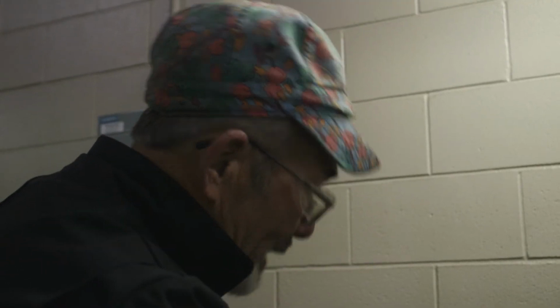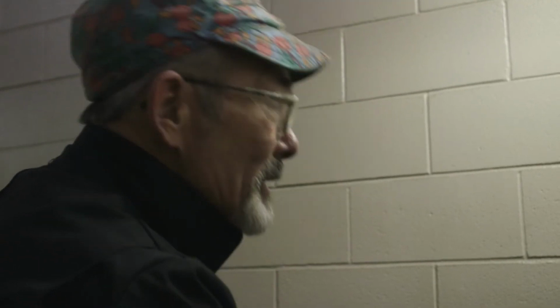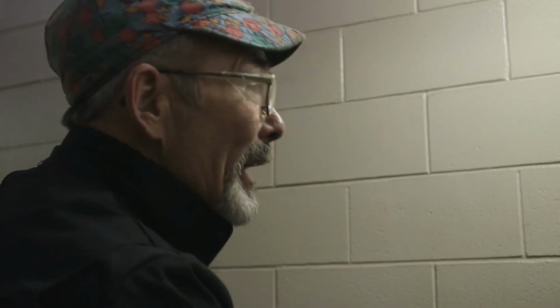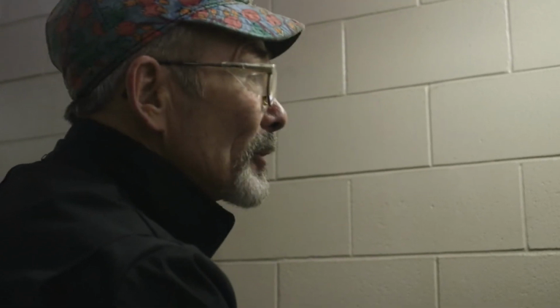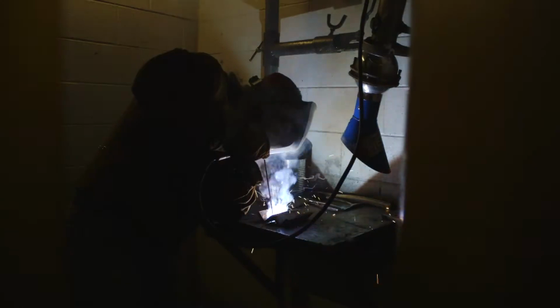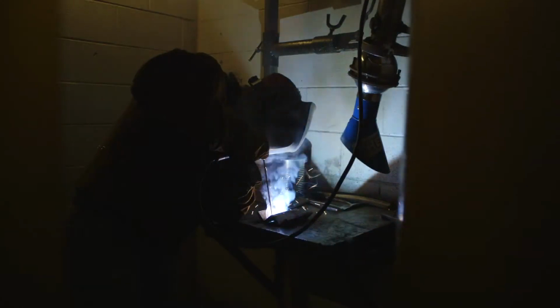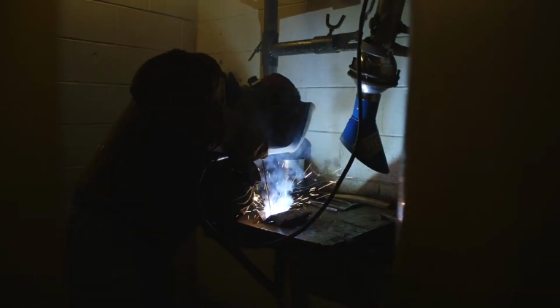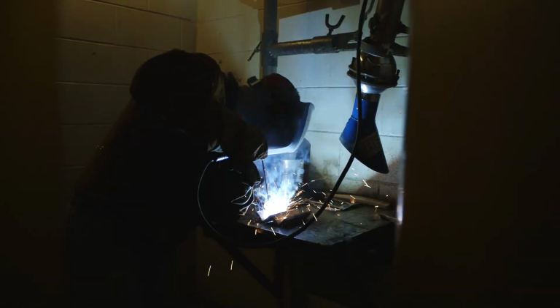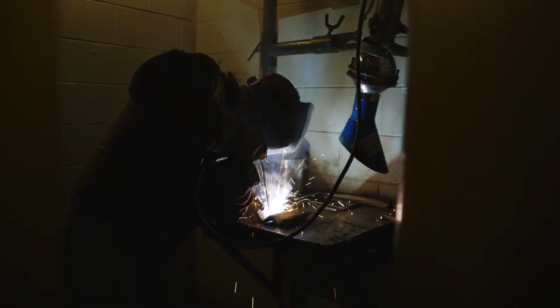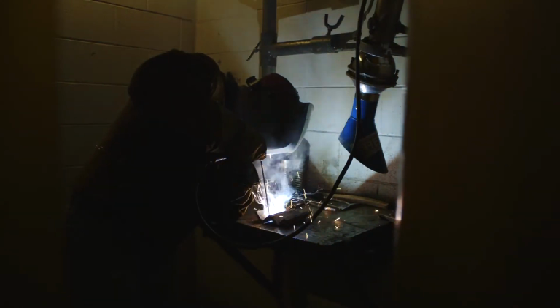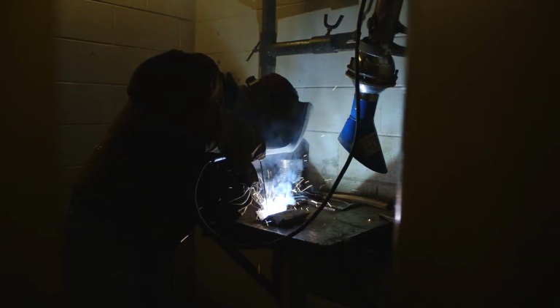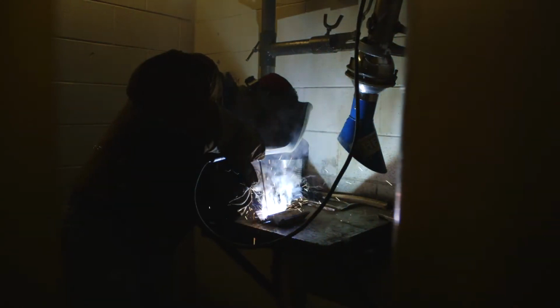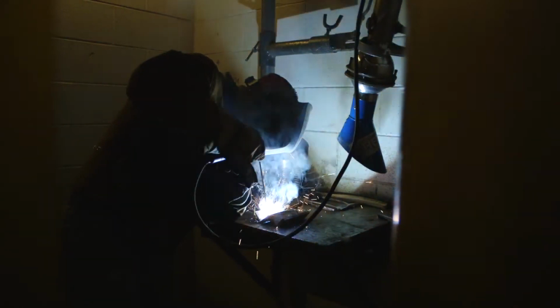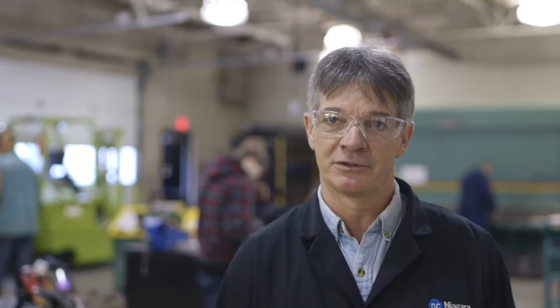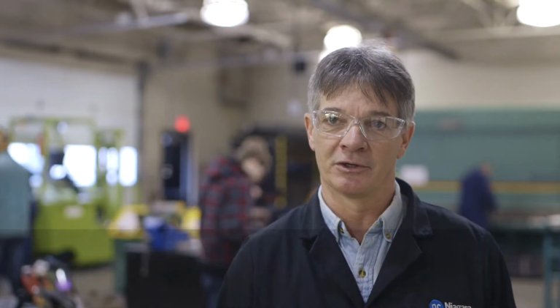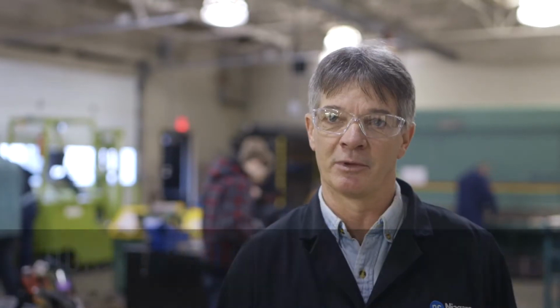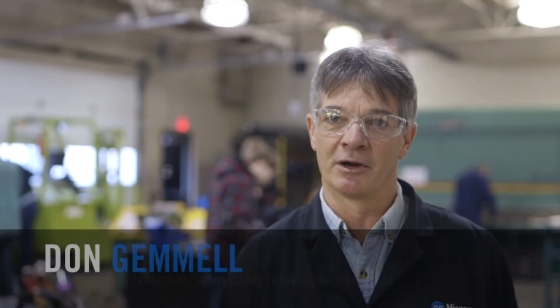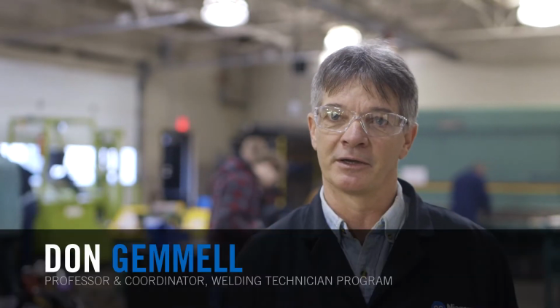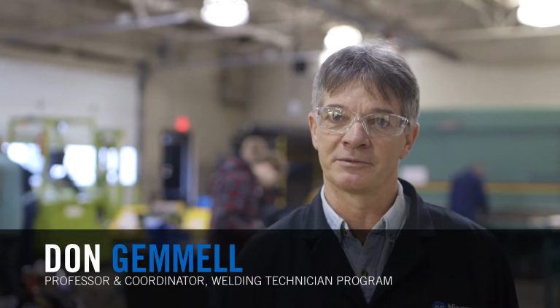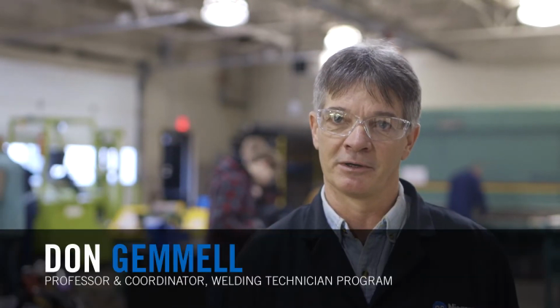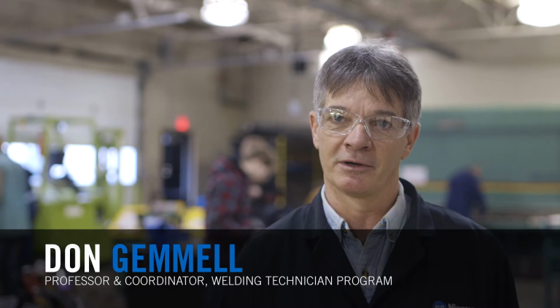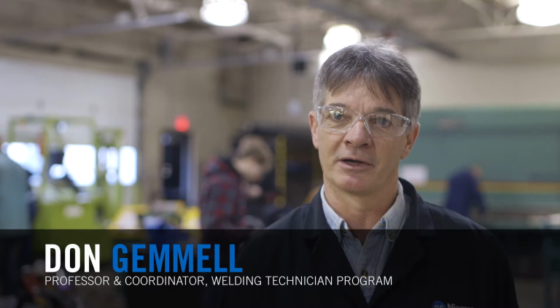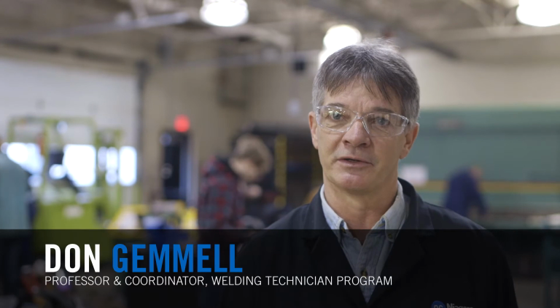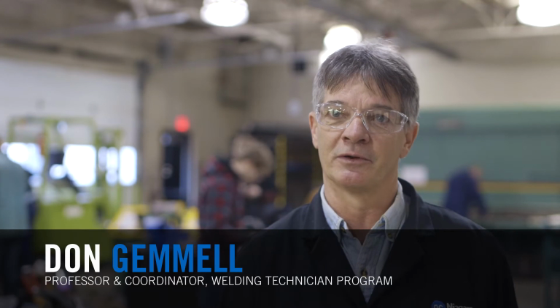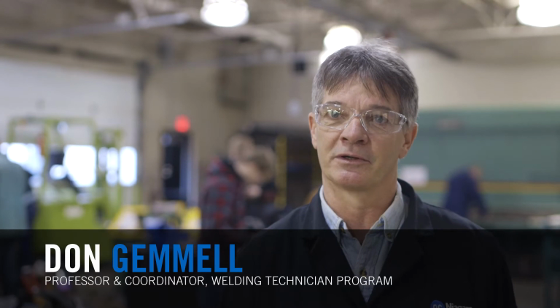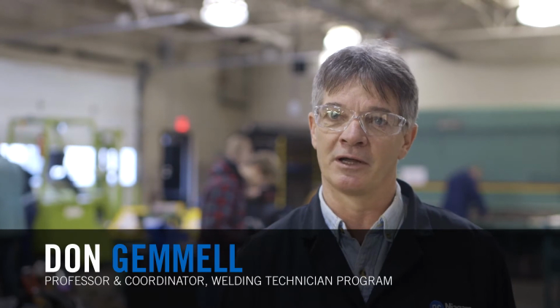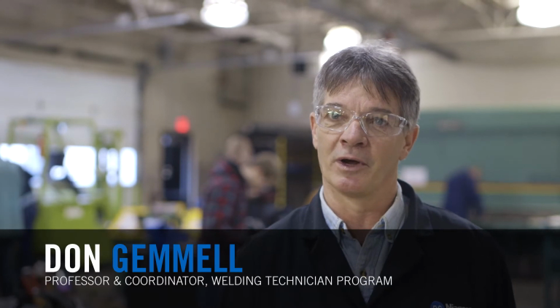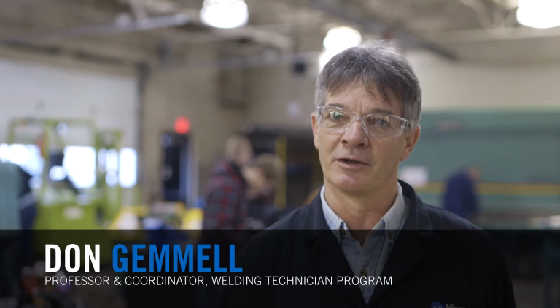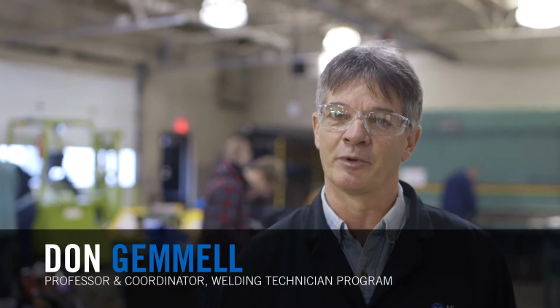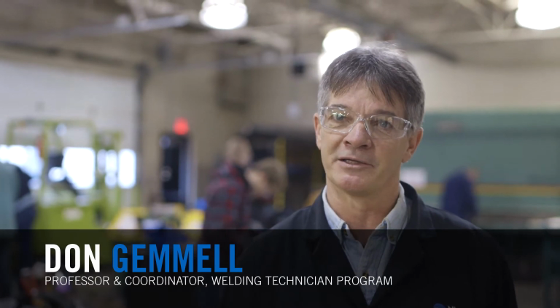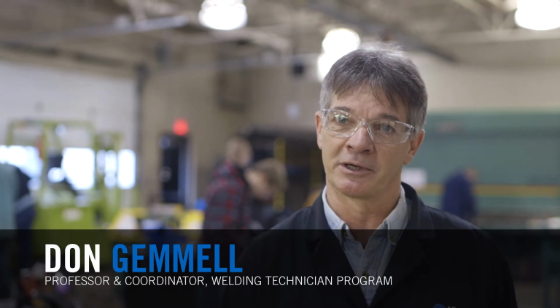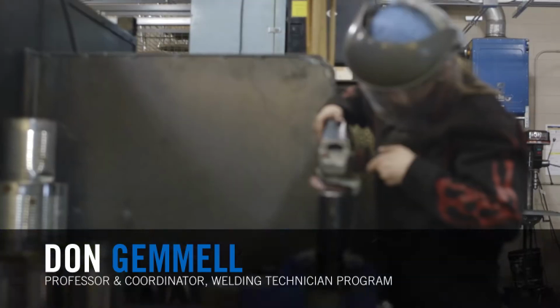The students learn various welding processes: shielded metal arc, gas metal arc, oxy-fuel cutting, welding, and plasma cutting.